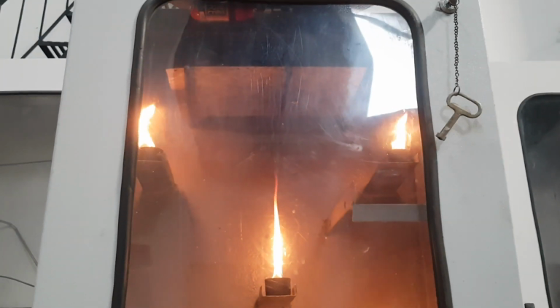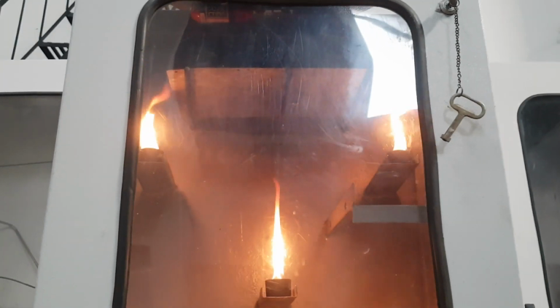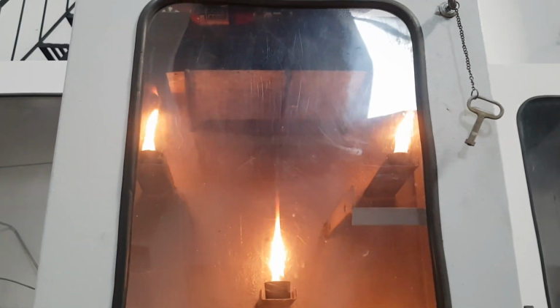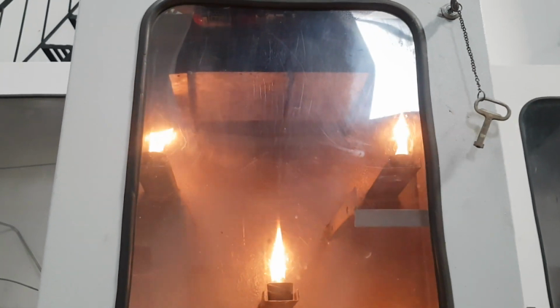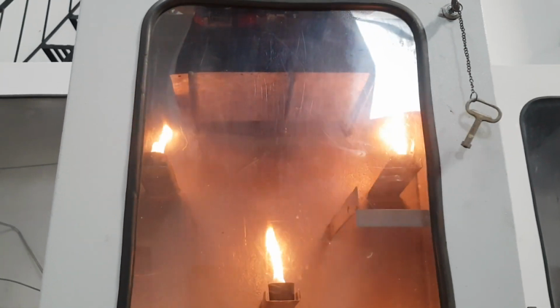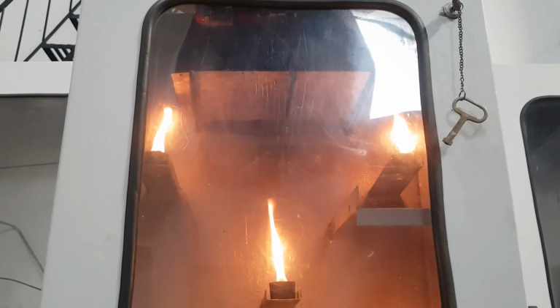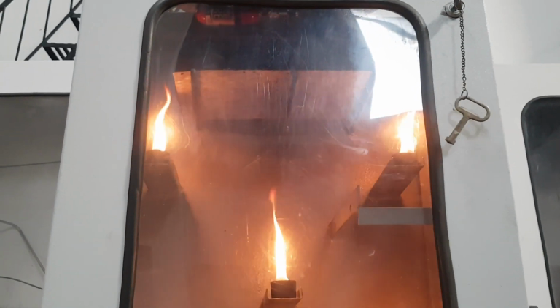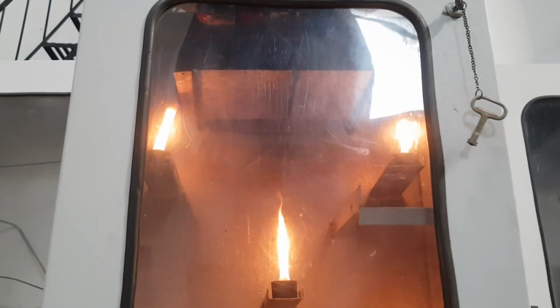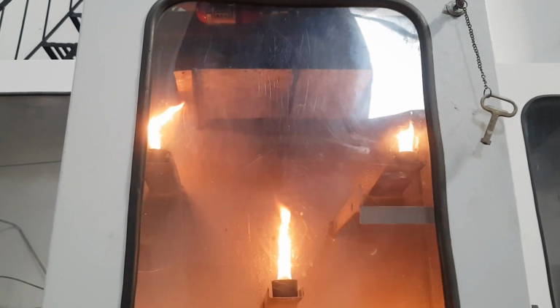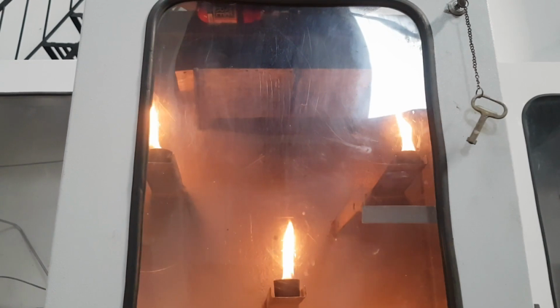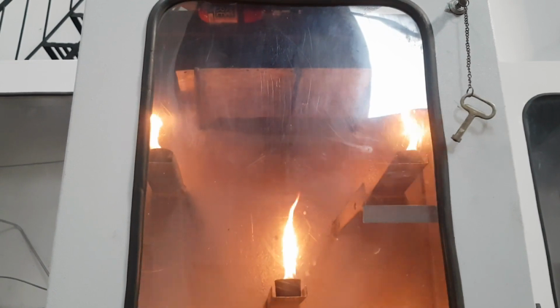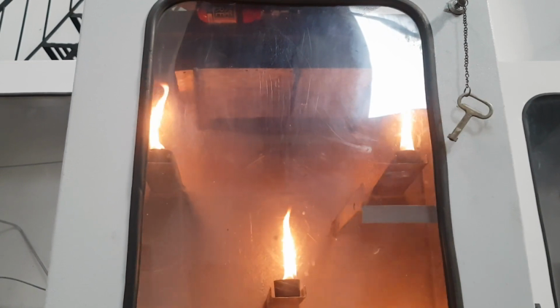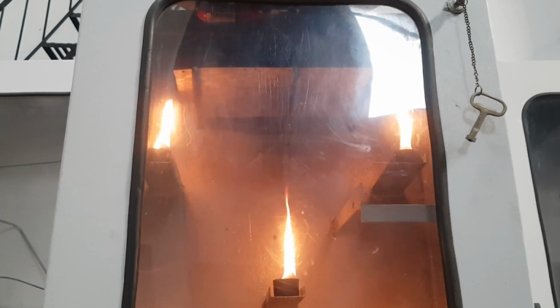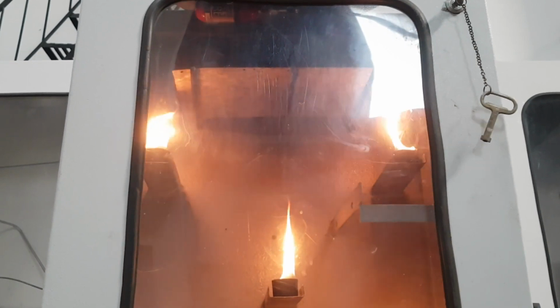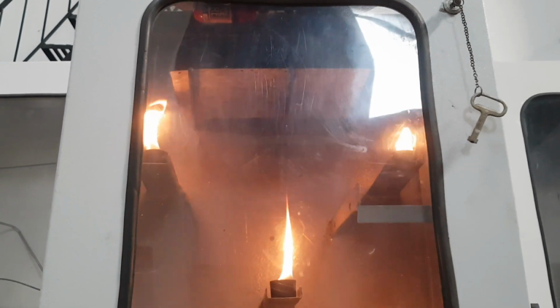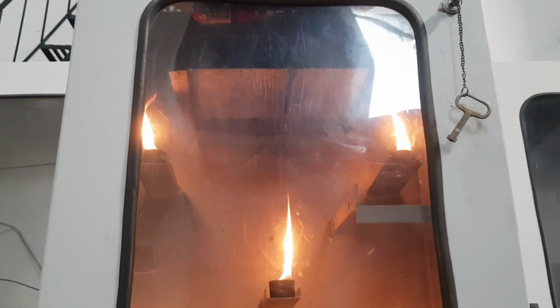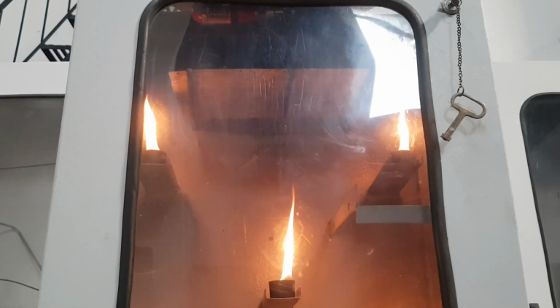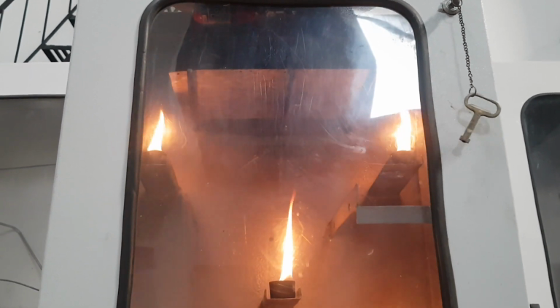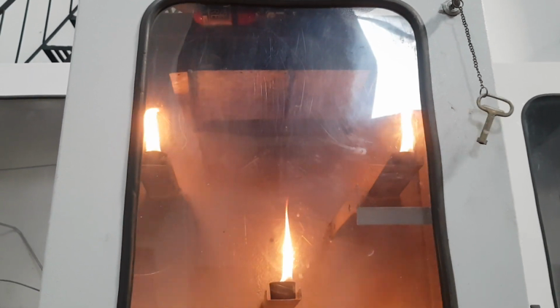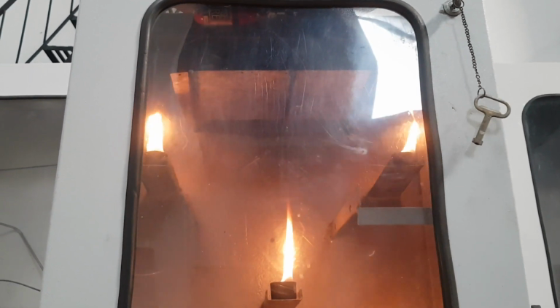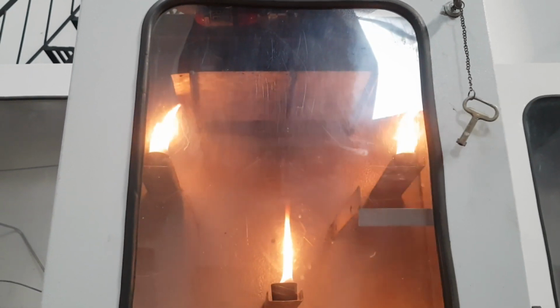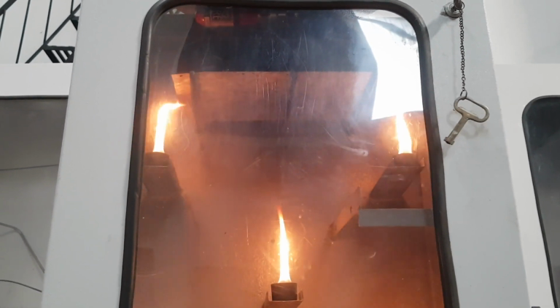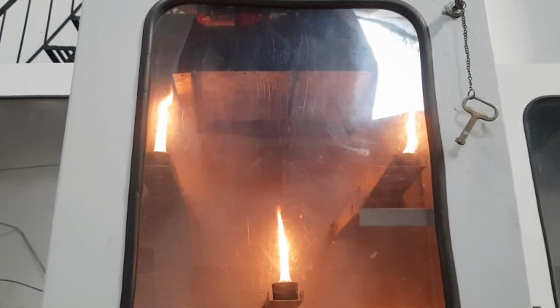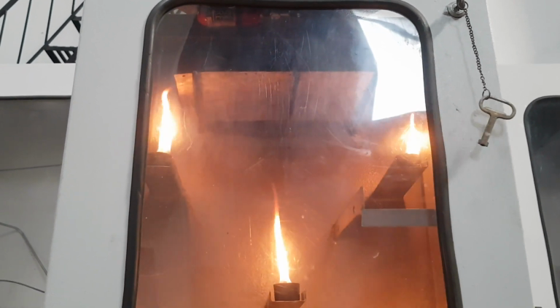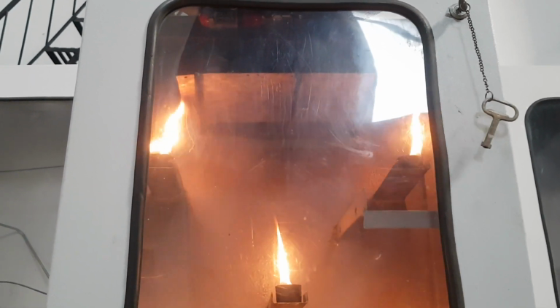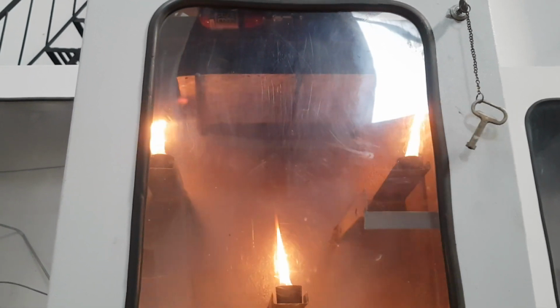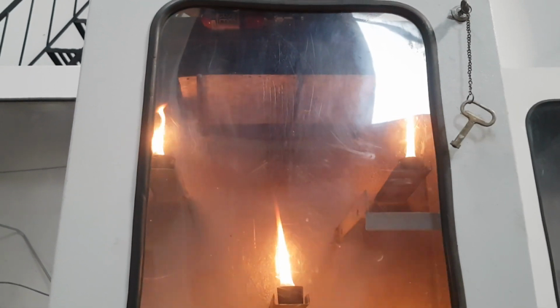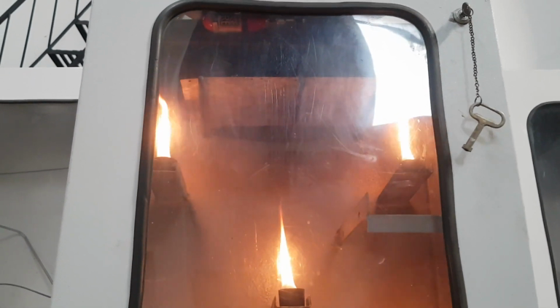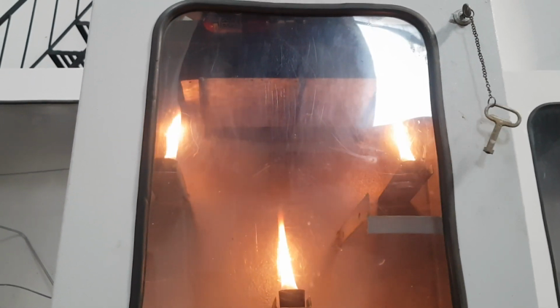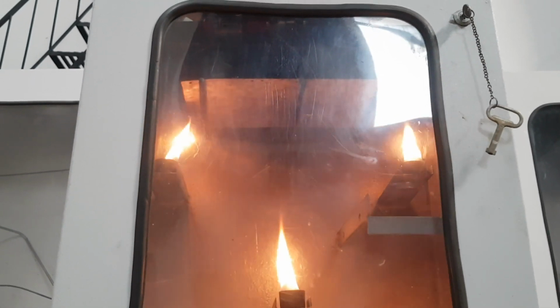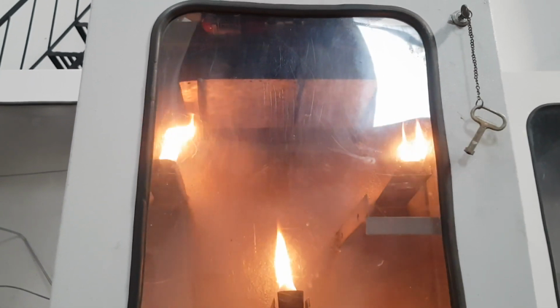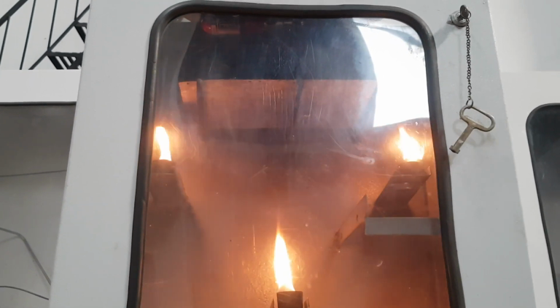Due to the baffle, there is not any direct accumulation of heat onto the bulb.